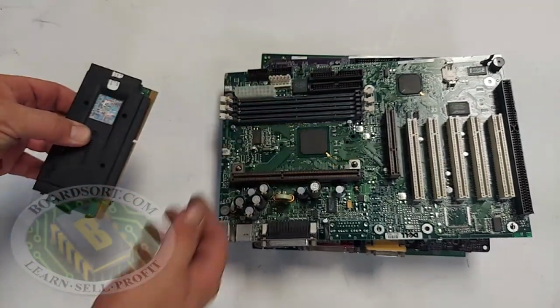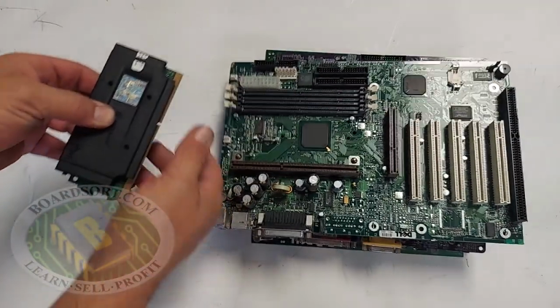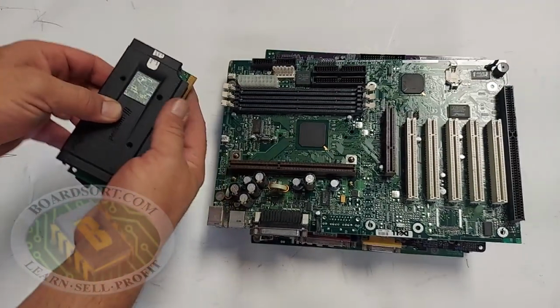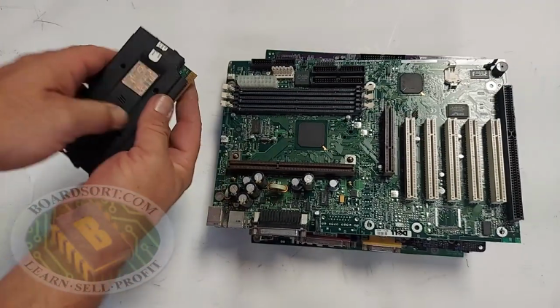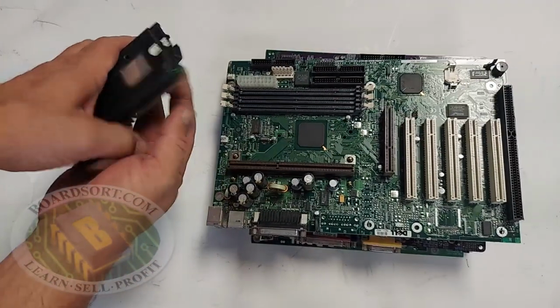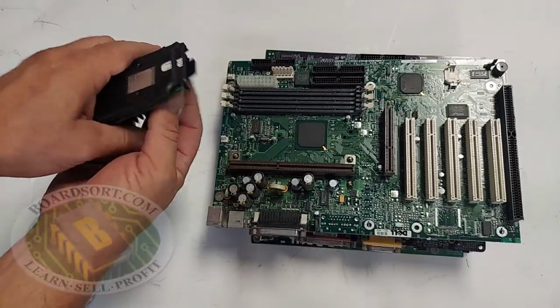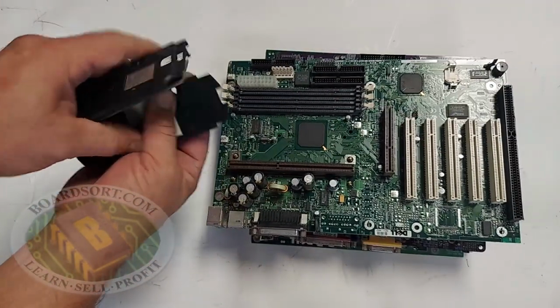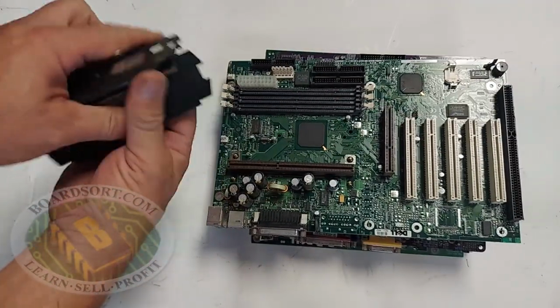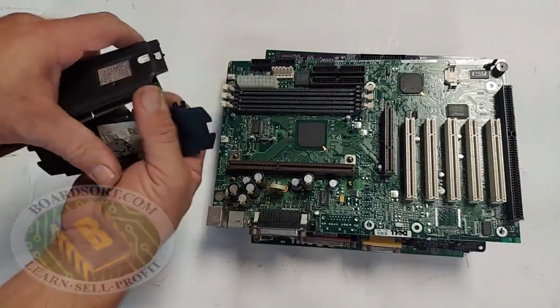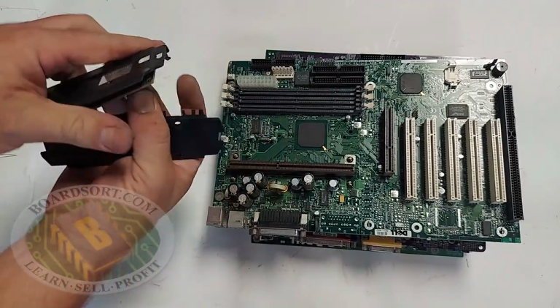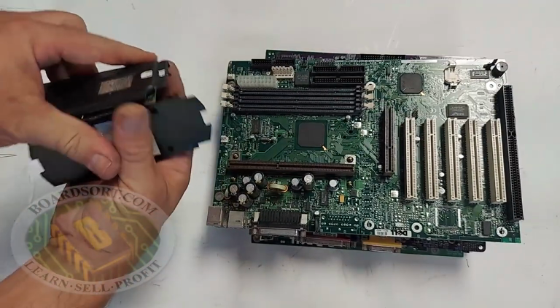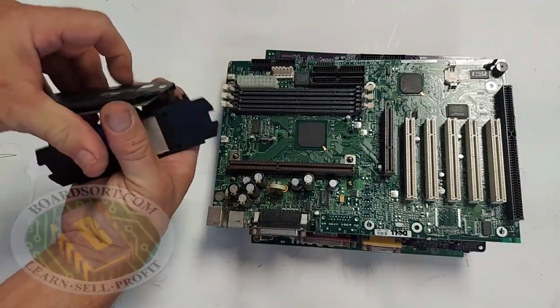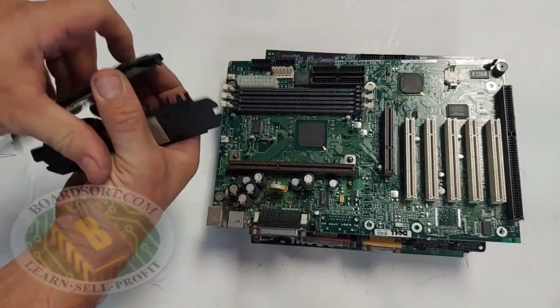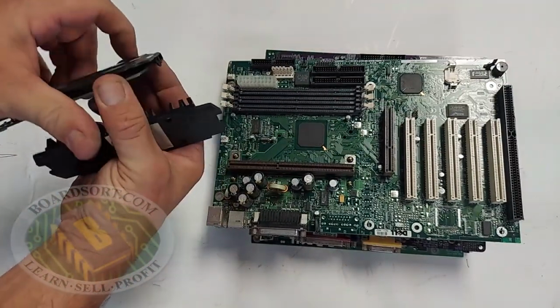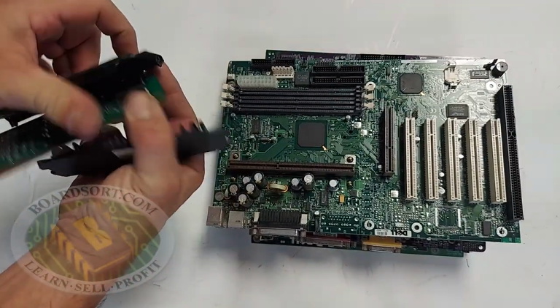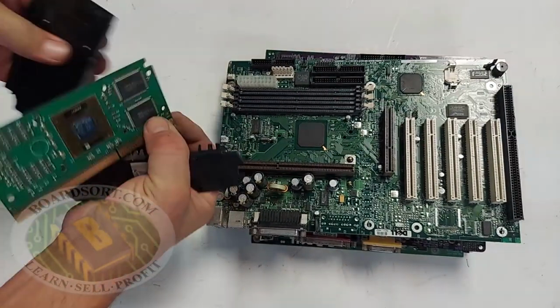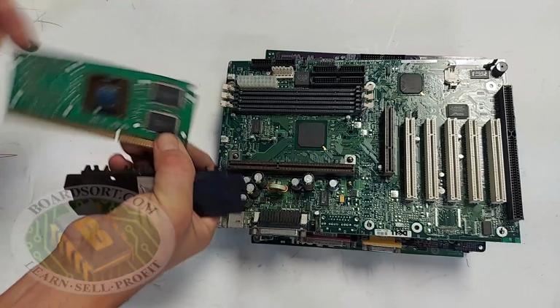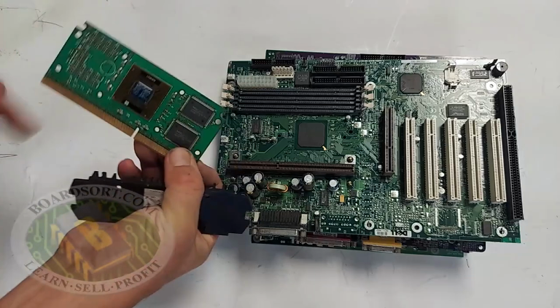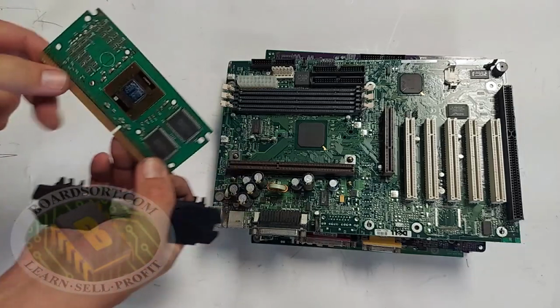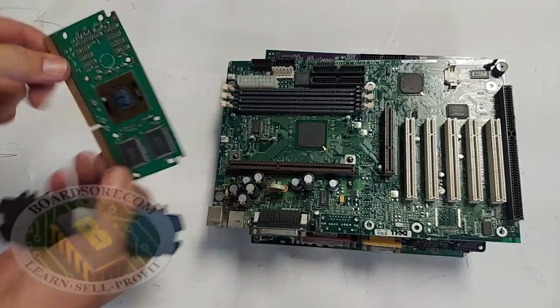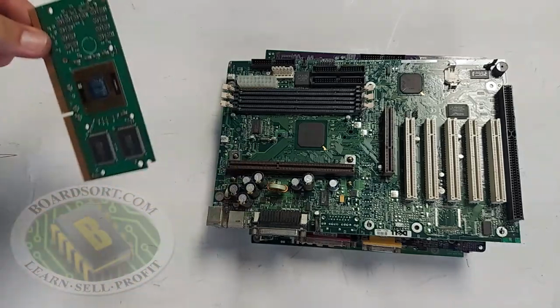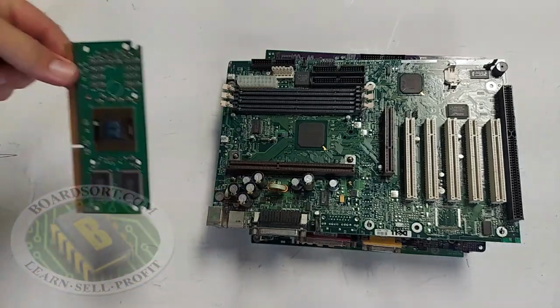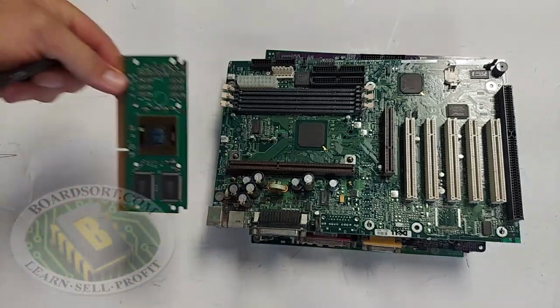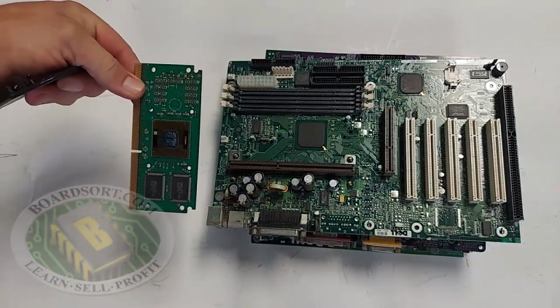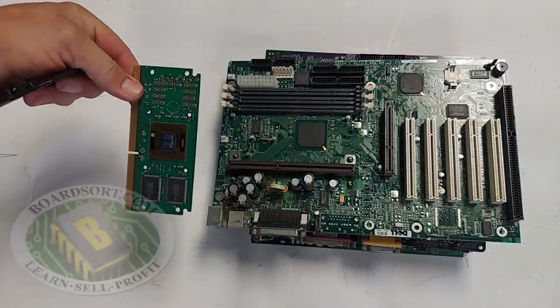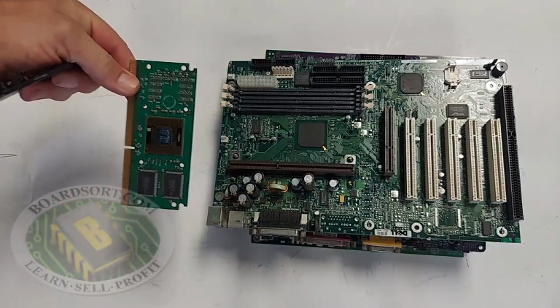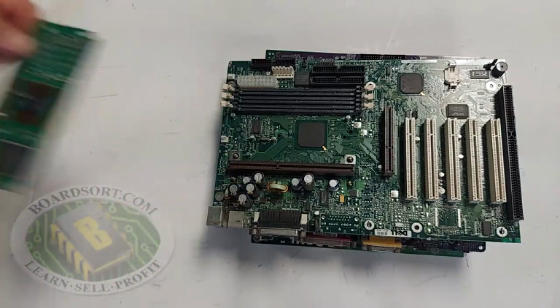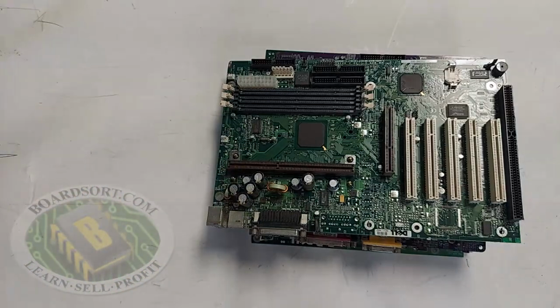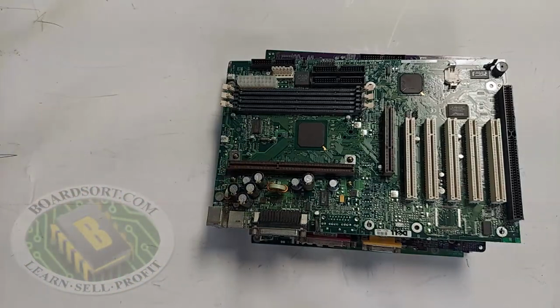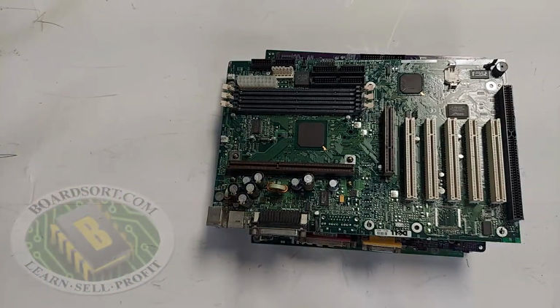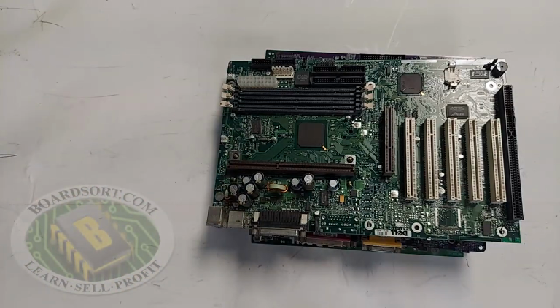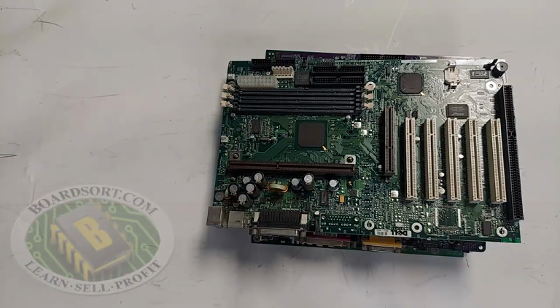You can sell us the CPU from the cartridge by removing the slot processor card from the cartridge.